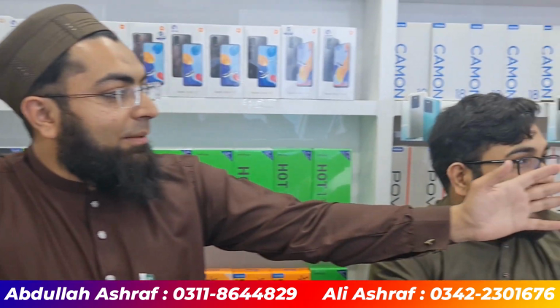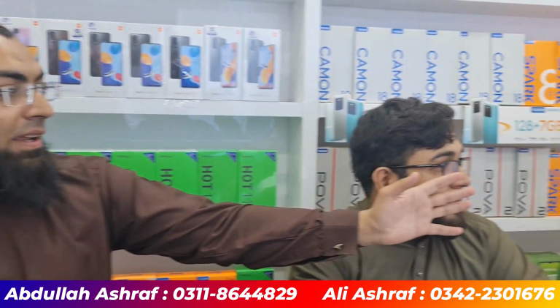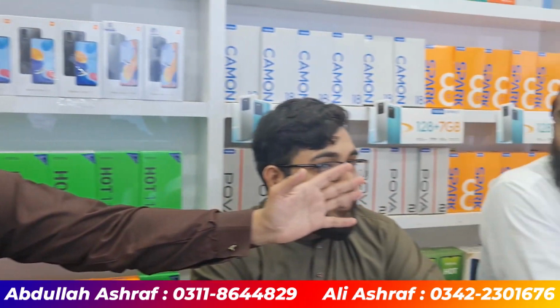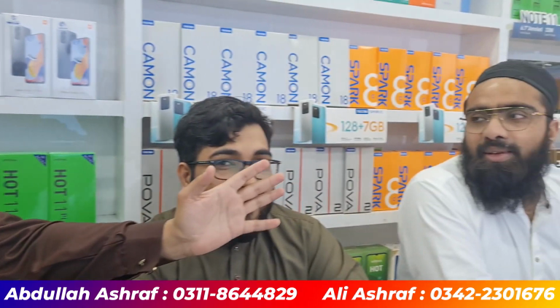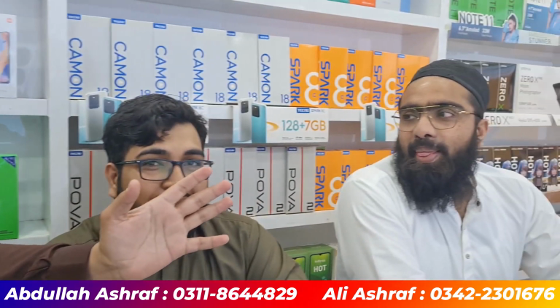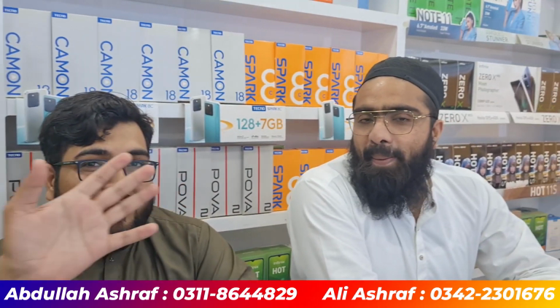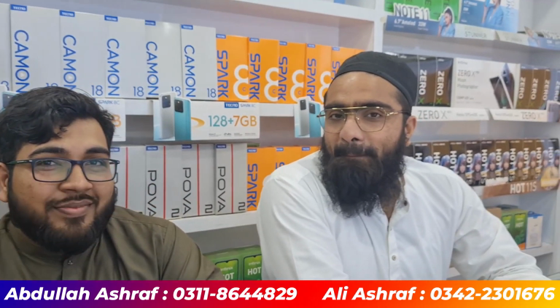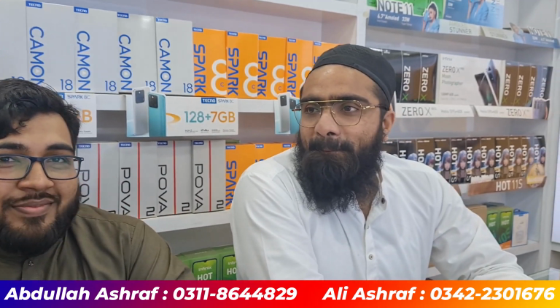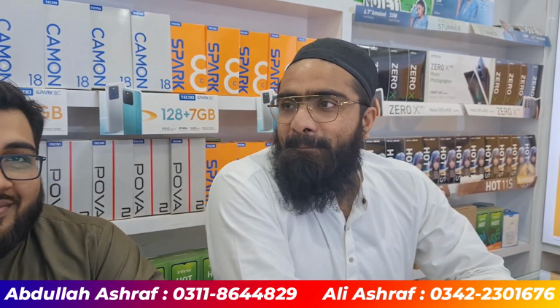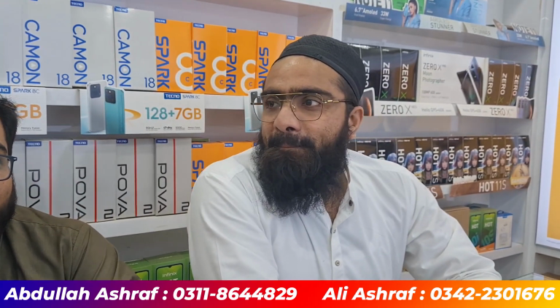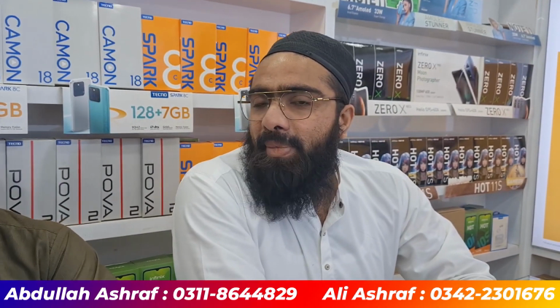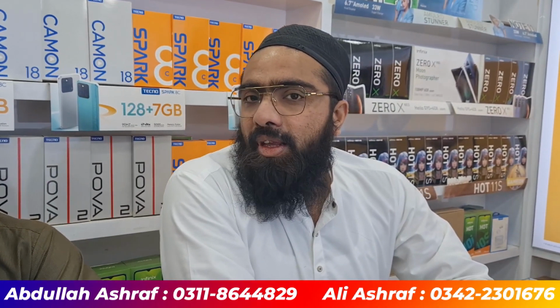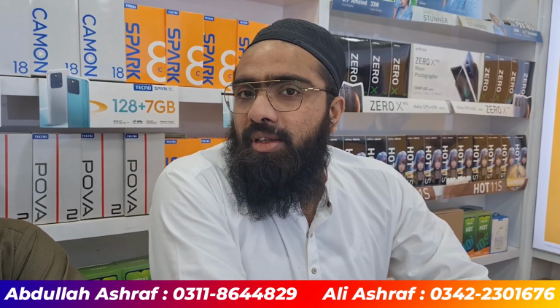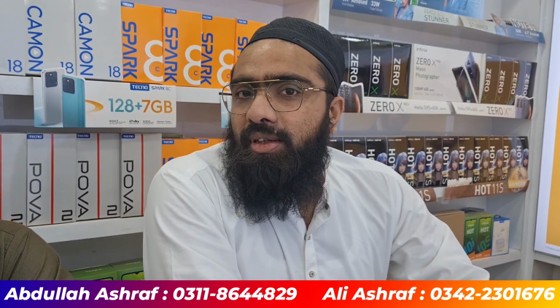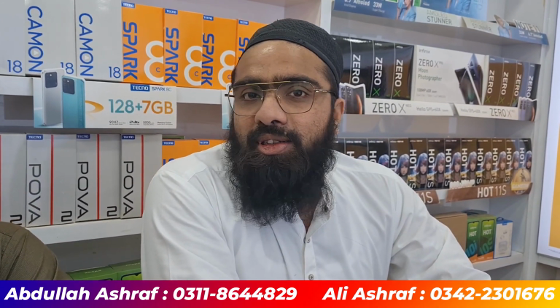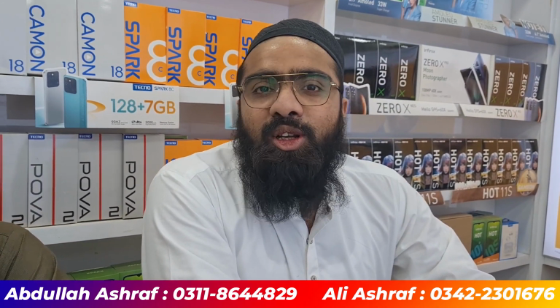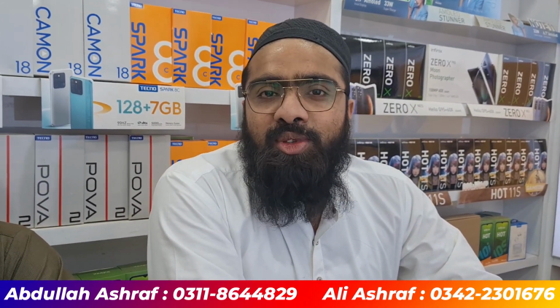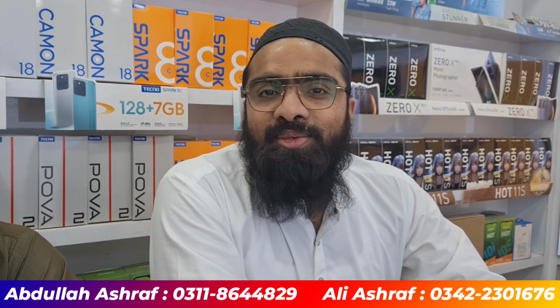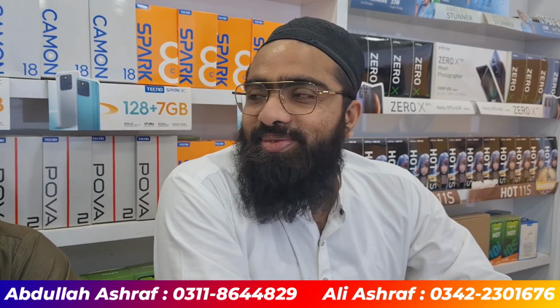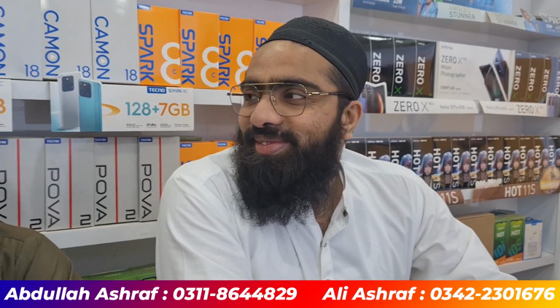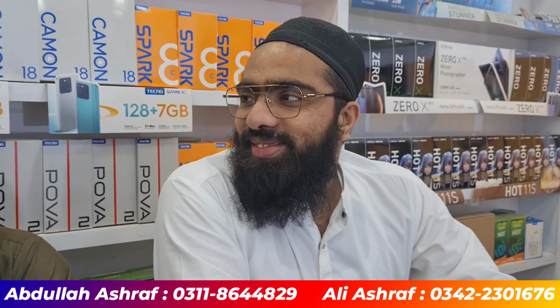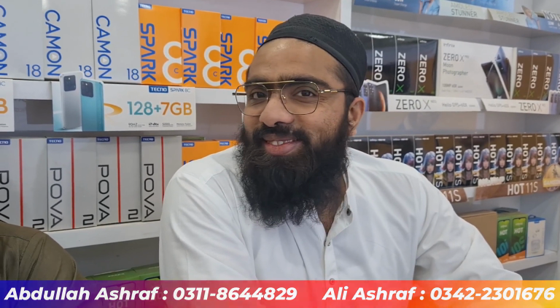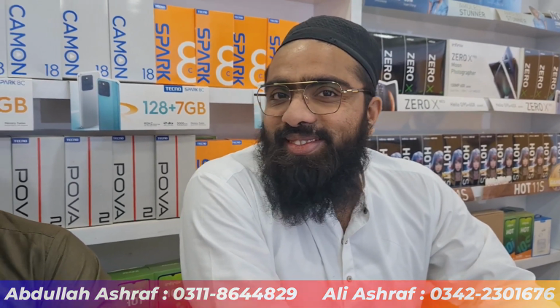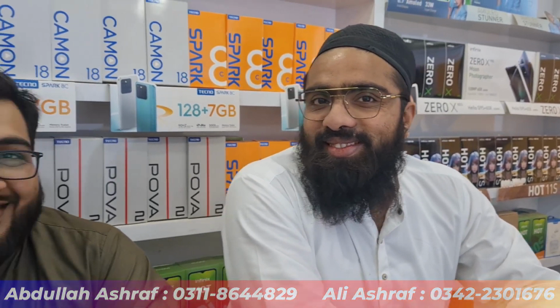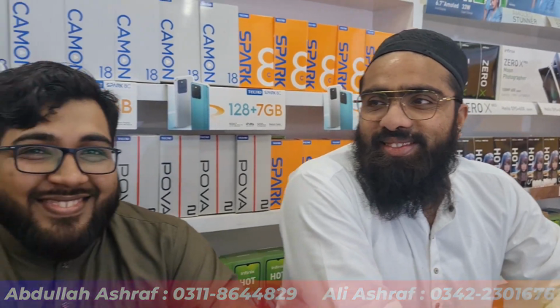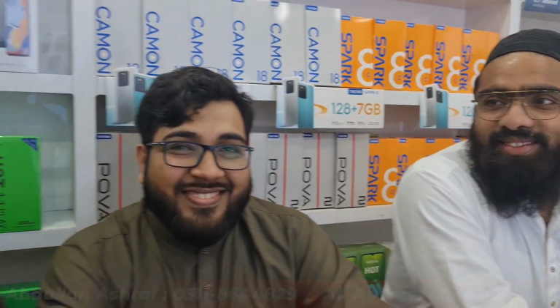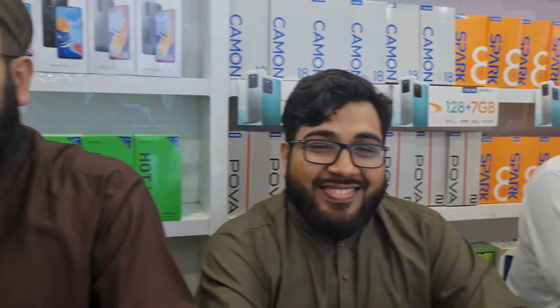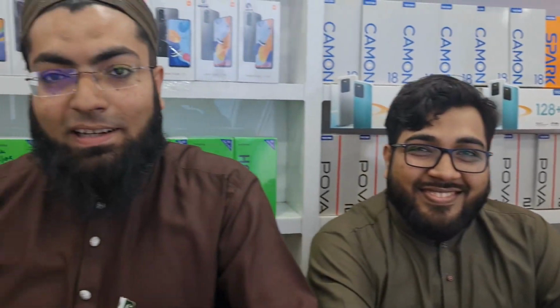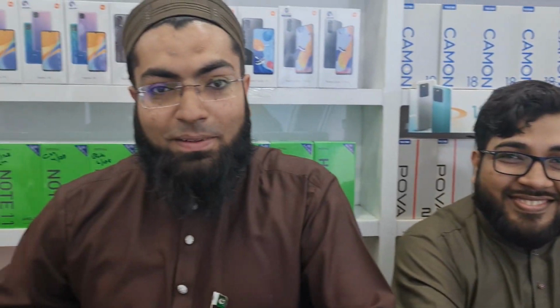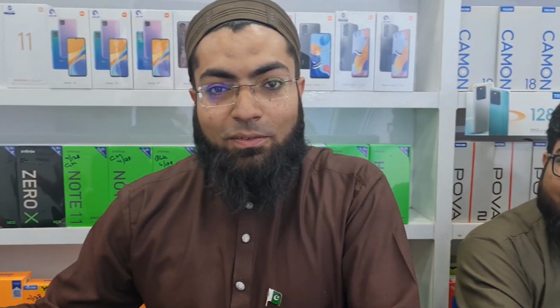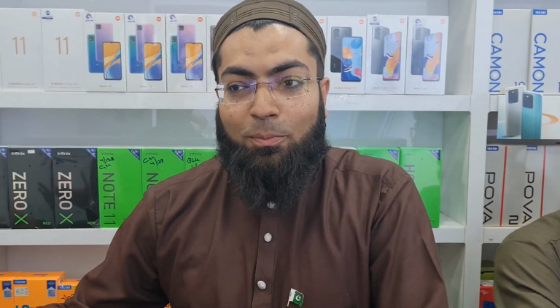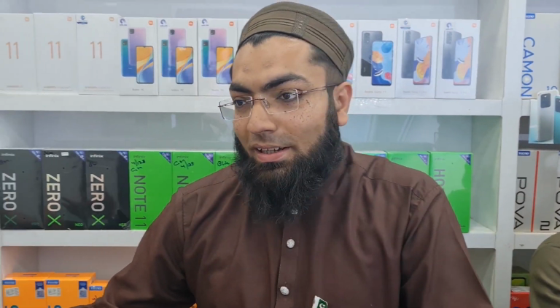Here we have our business partner Ibad Asif, and here we have our sales representative Muhammad Ali.